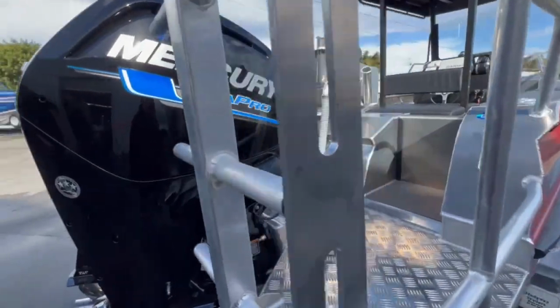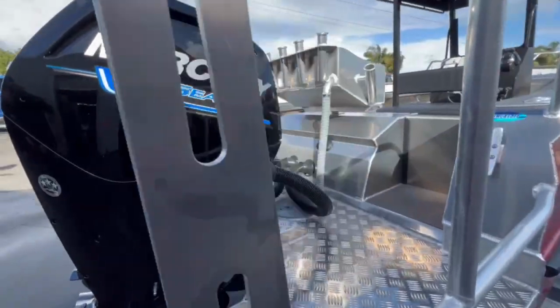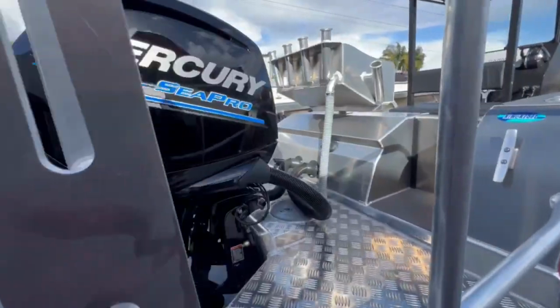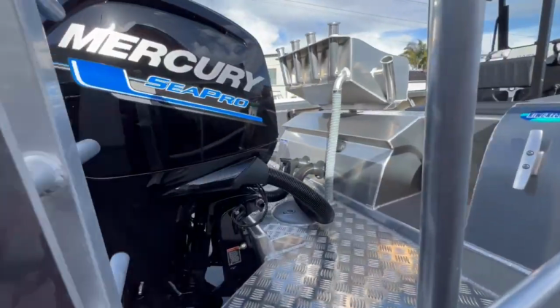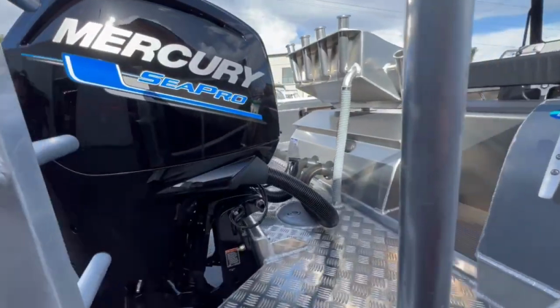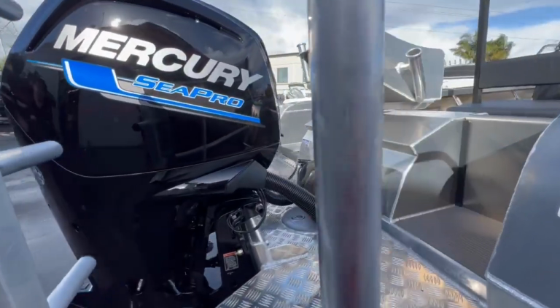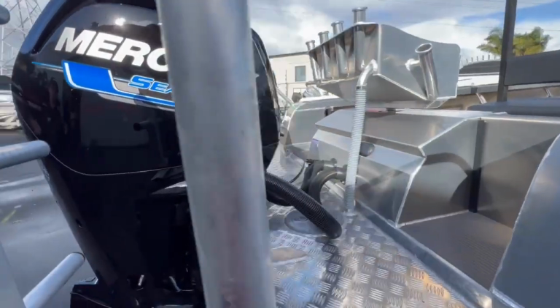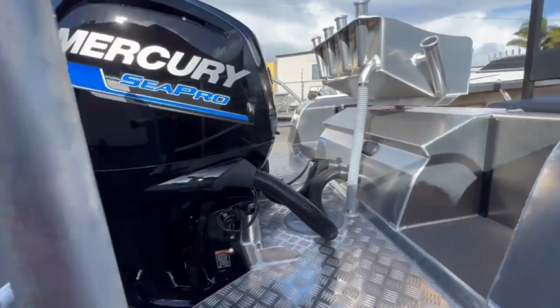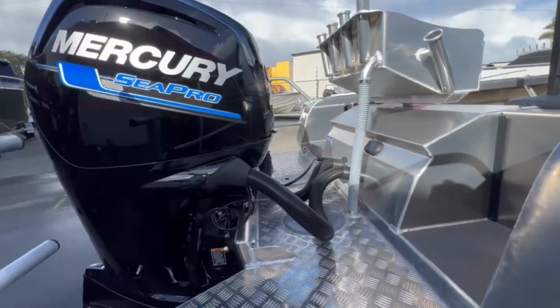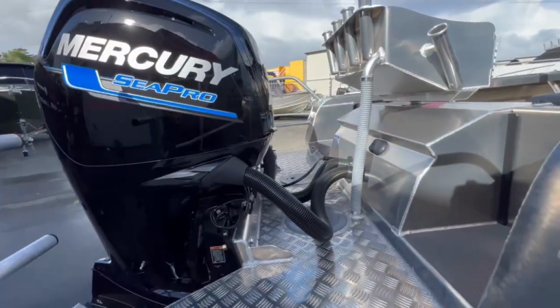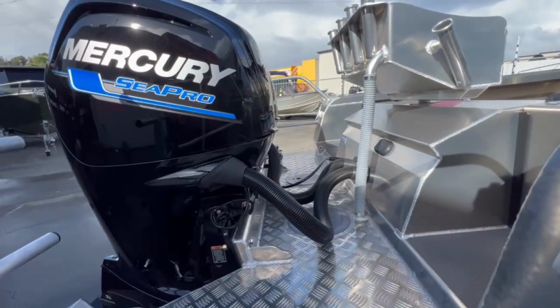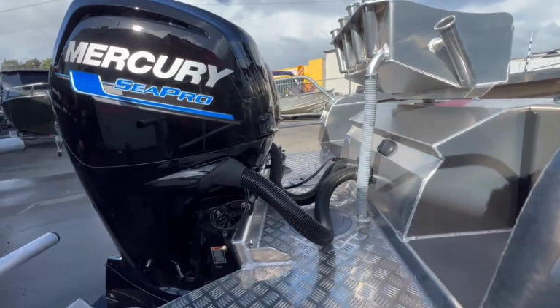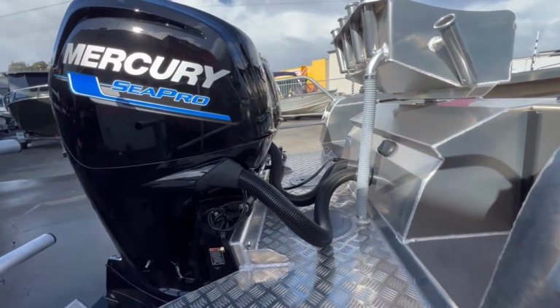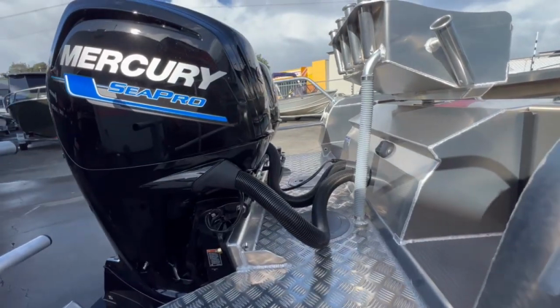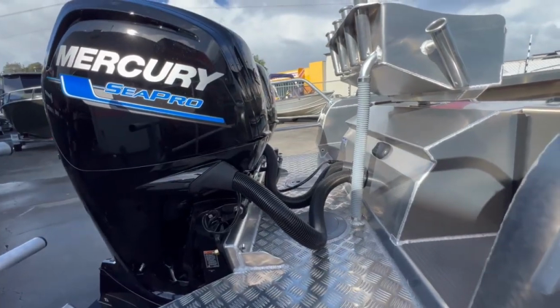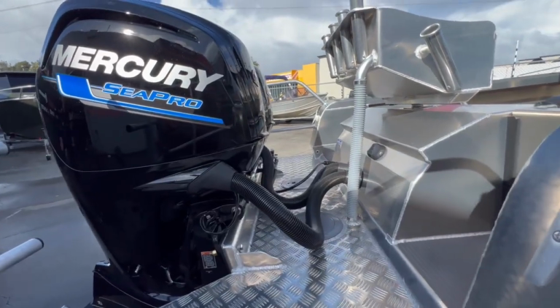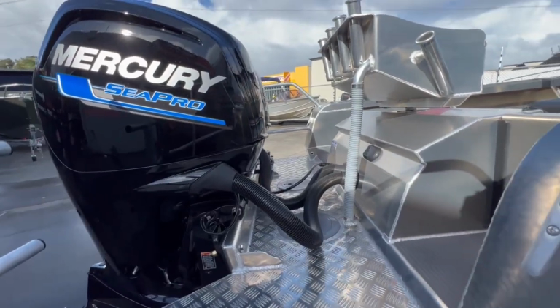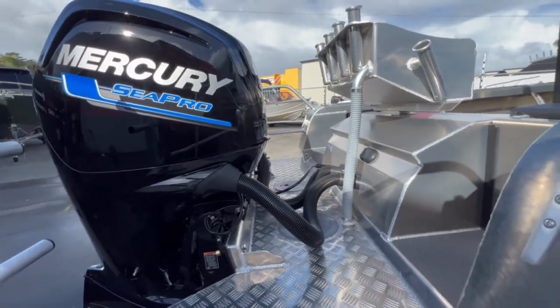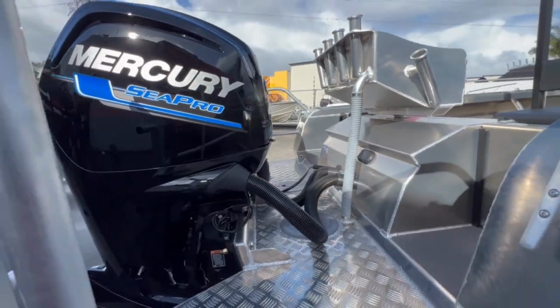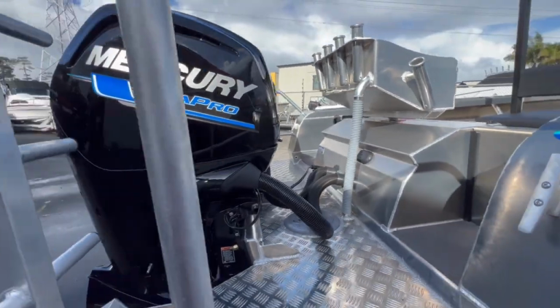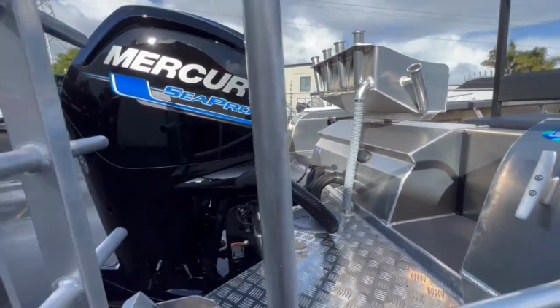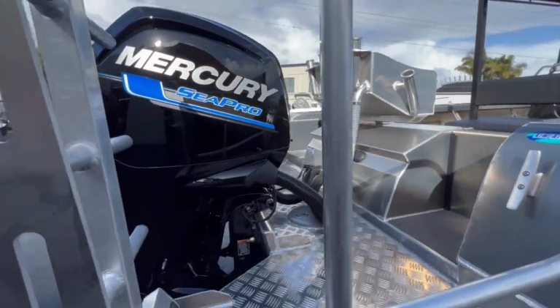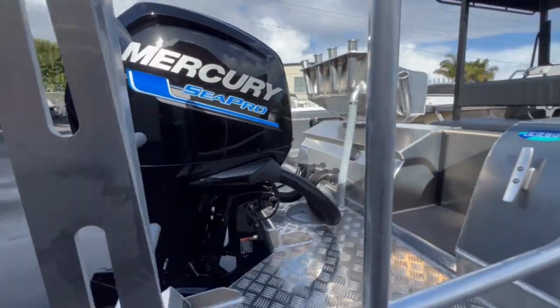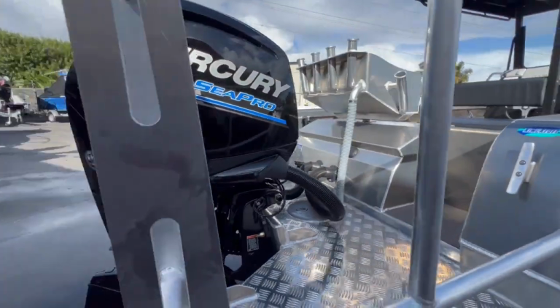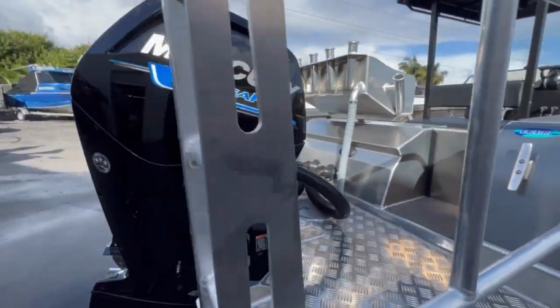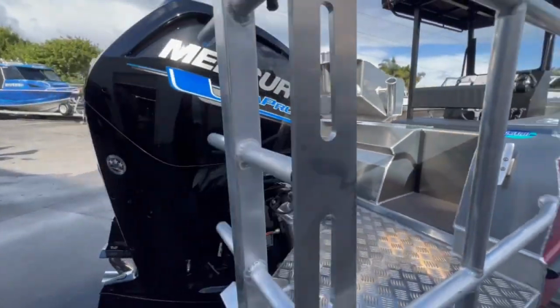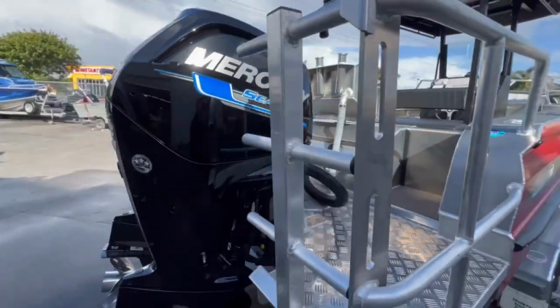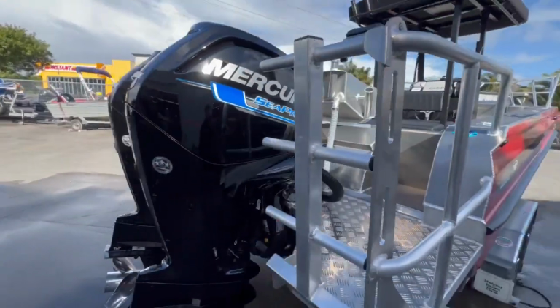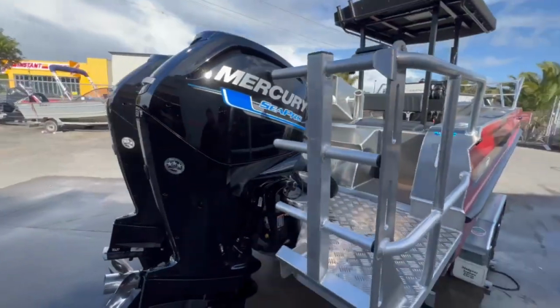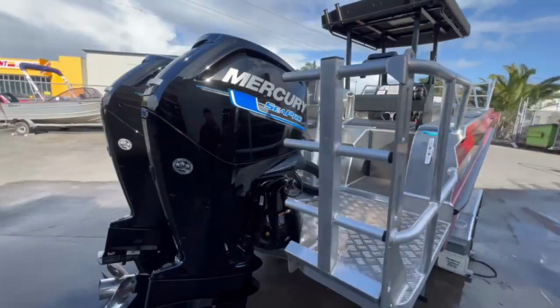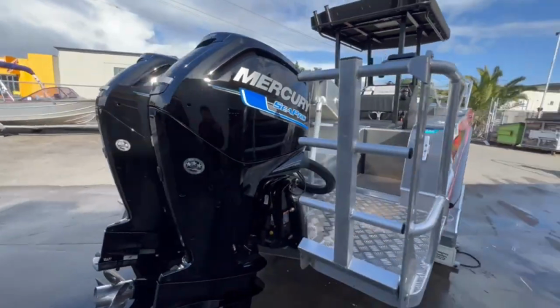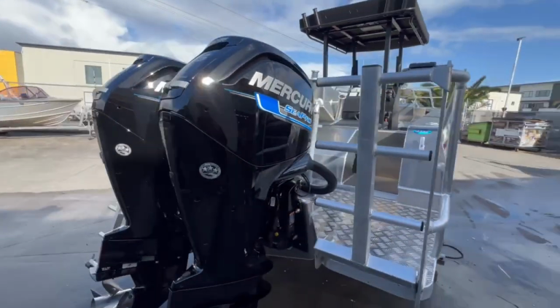As you can see it's also got twin walkthroughs, twin ladders with side cages as well for an extended fishing area.